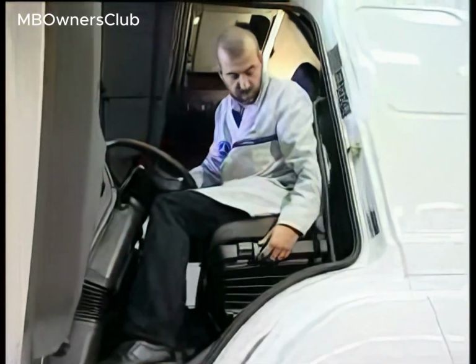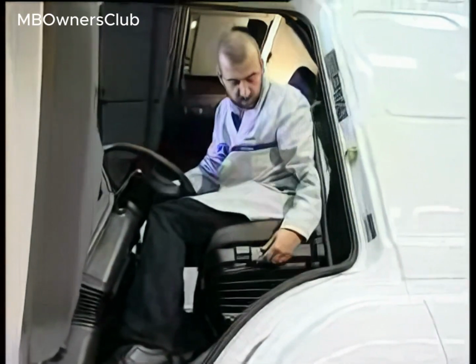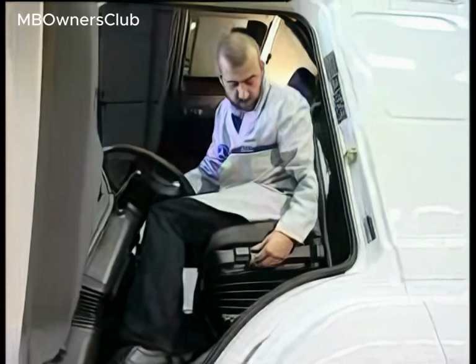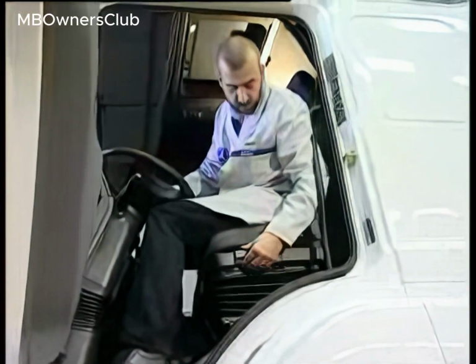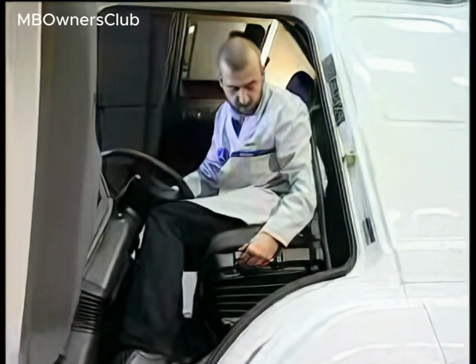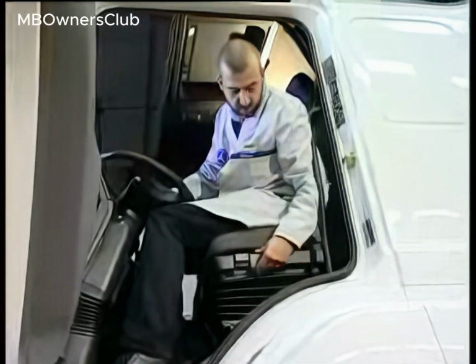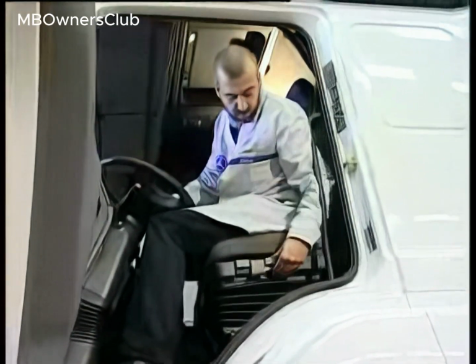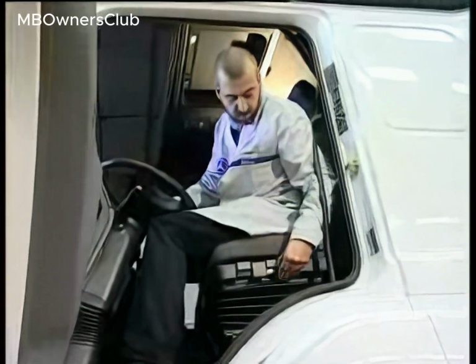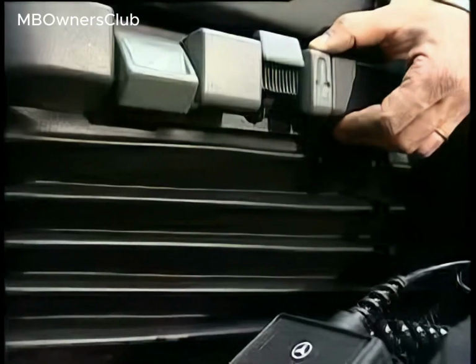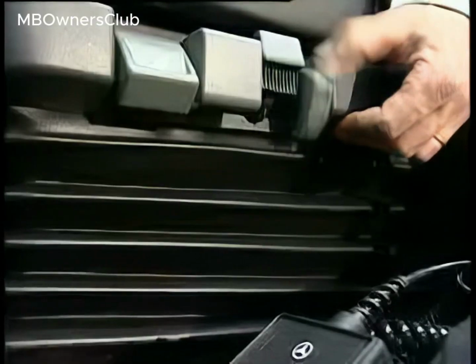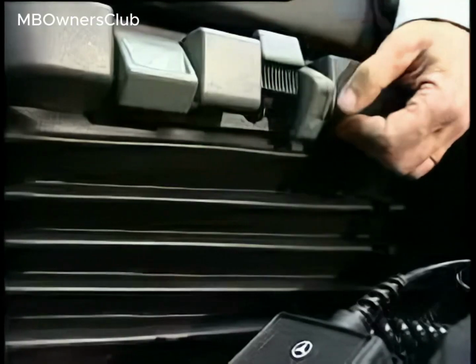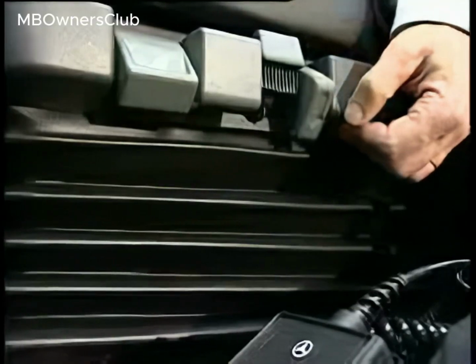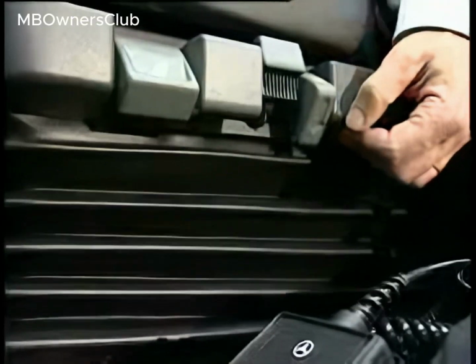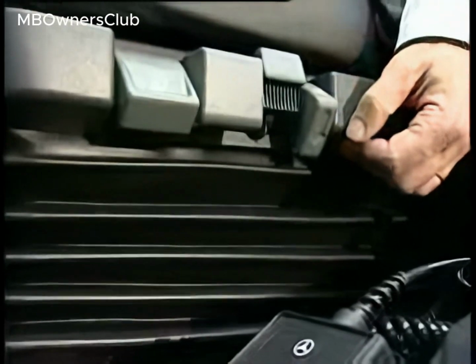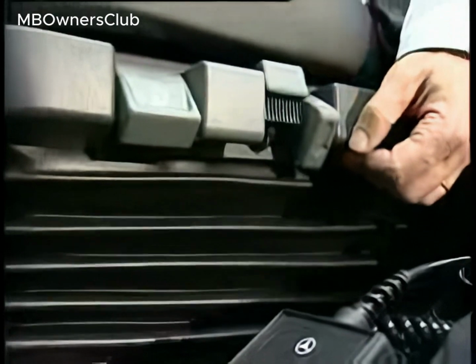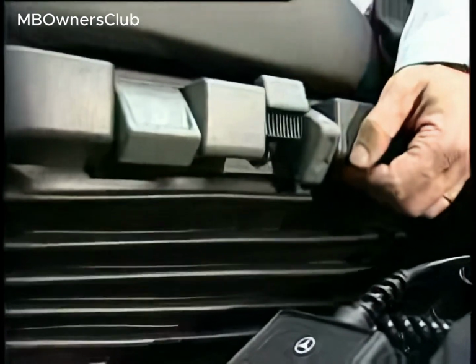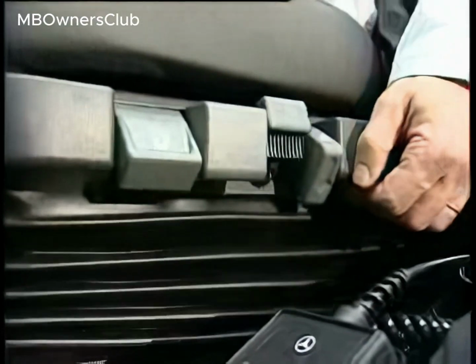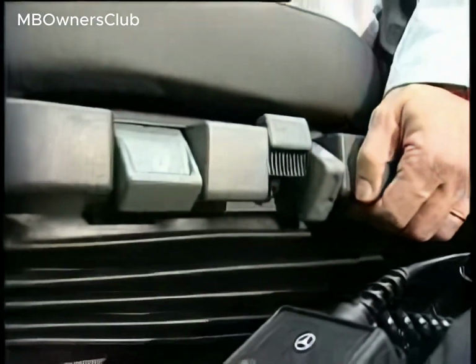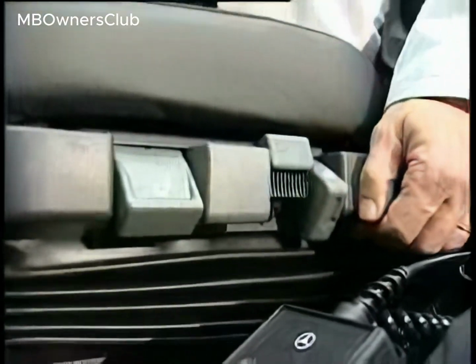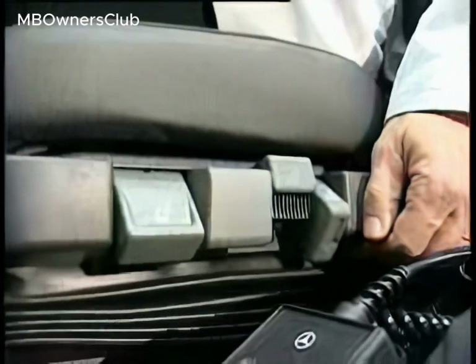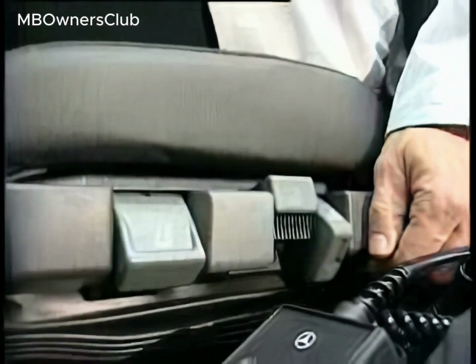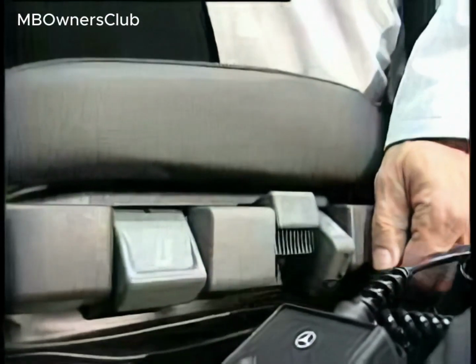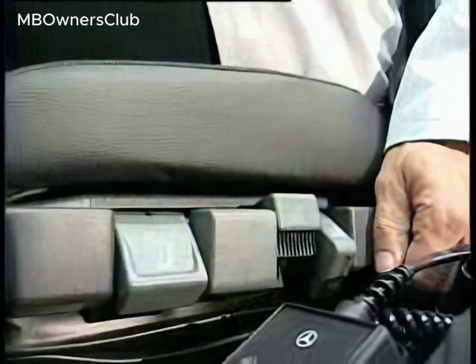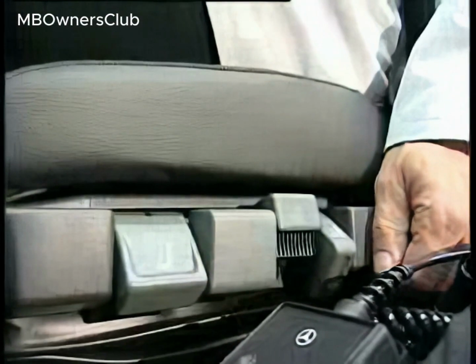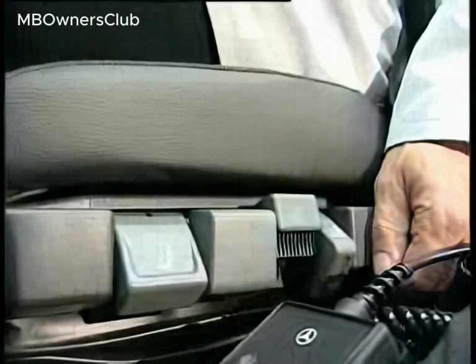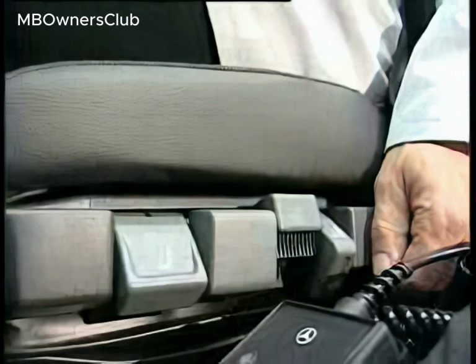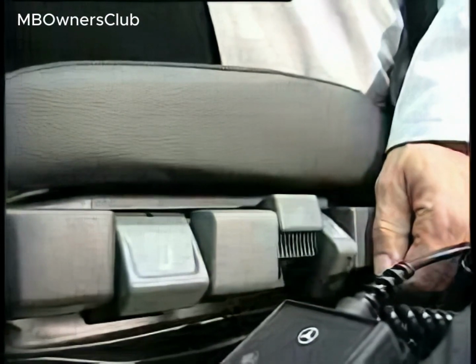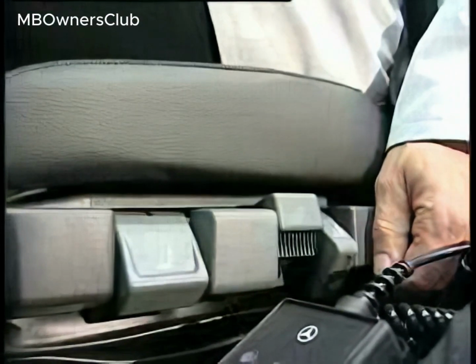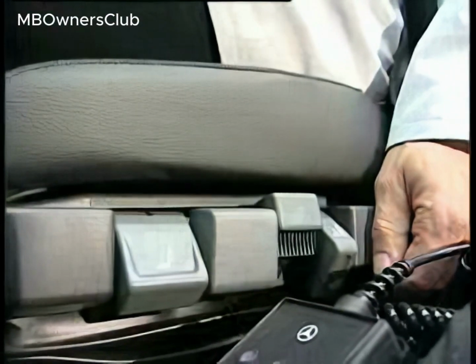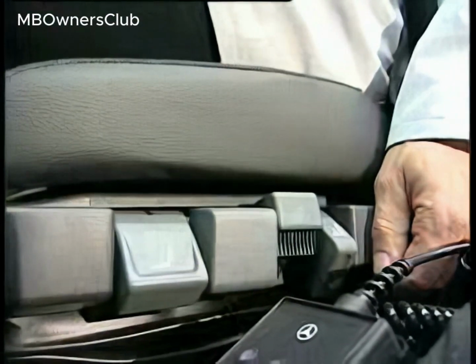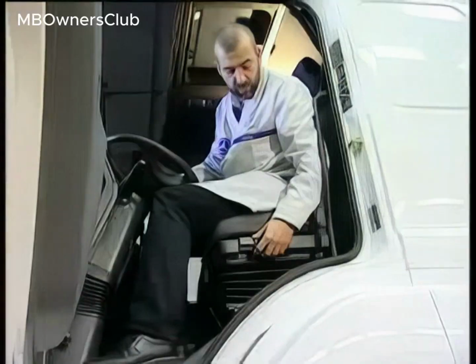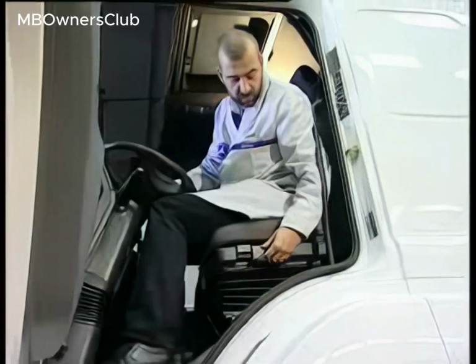Examples of problem areas include express lowering, the damping function, and seat height adjustment.